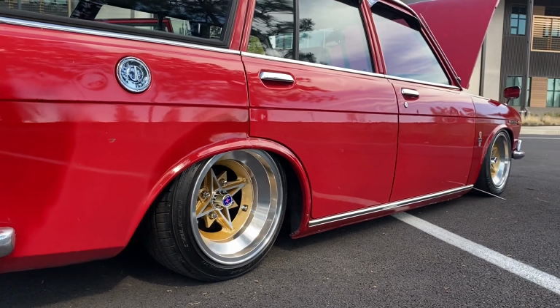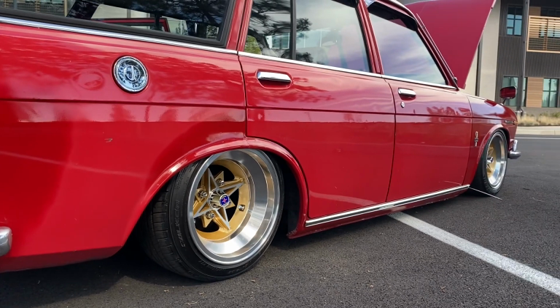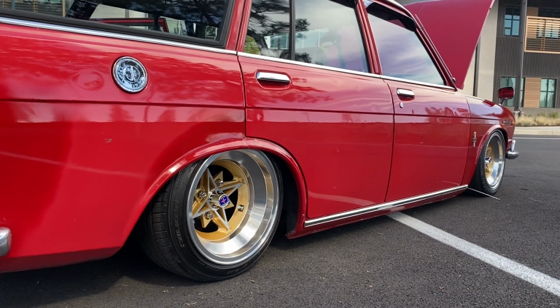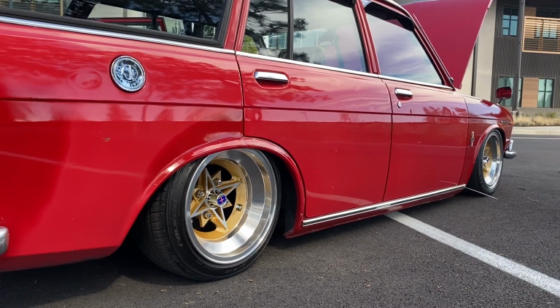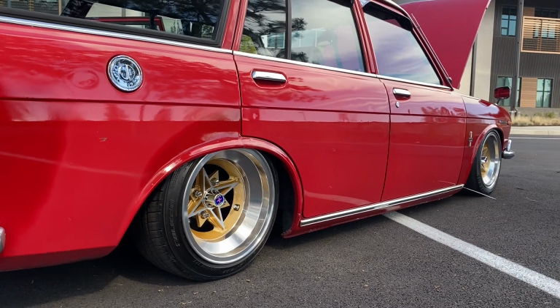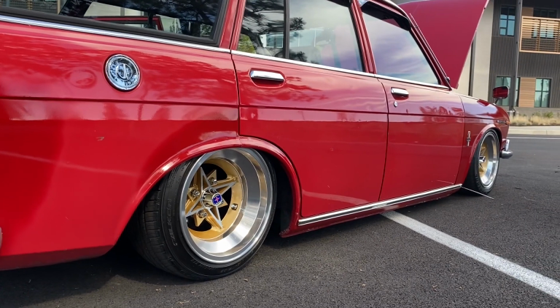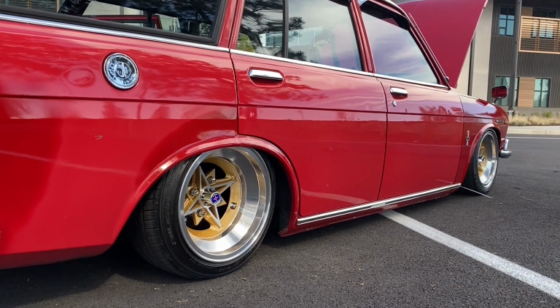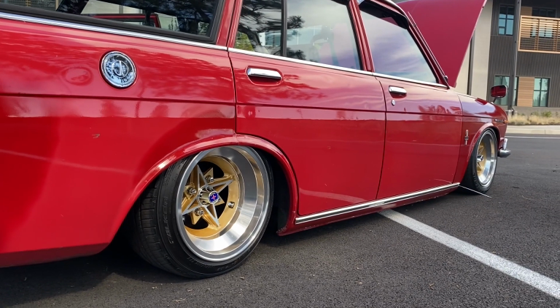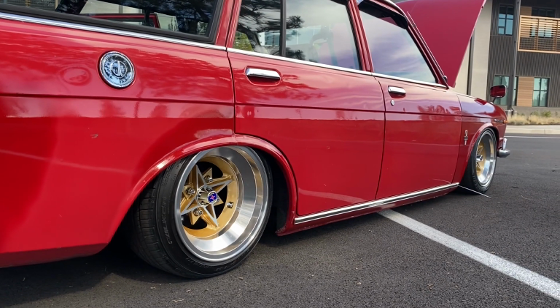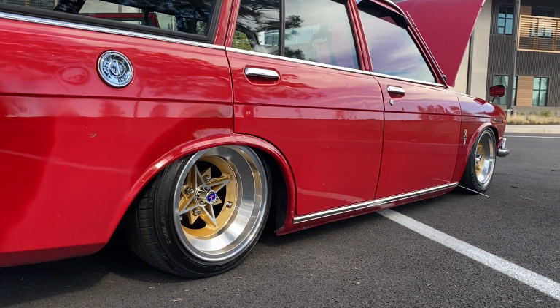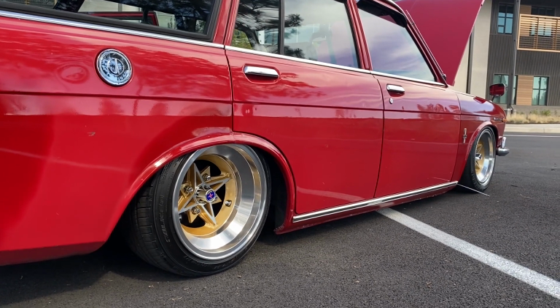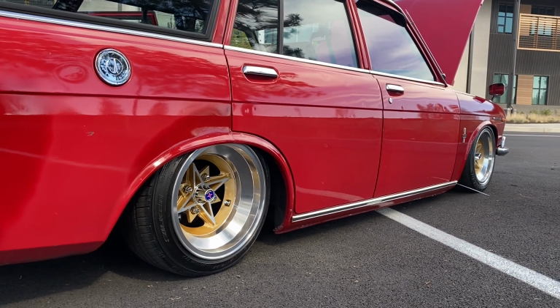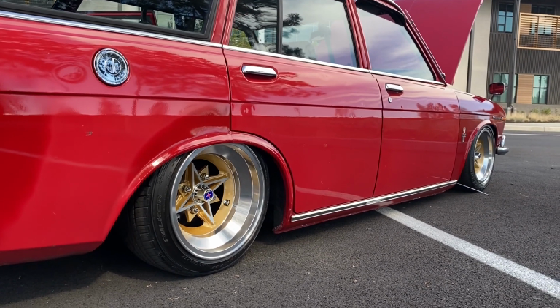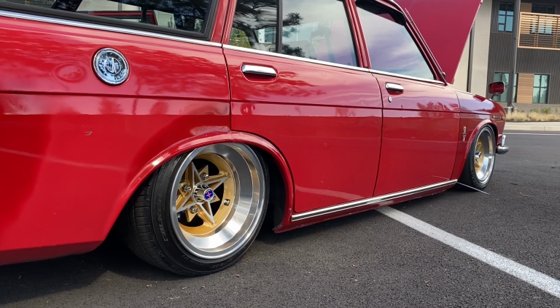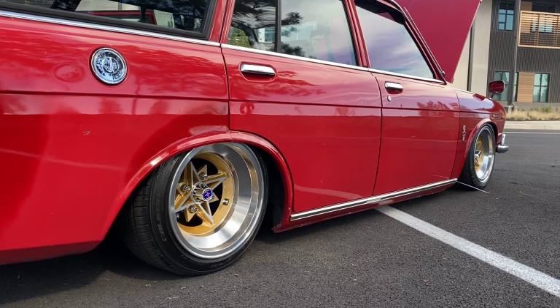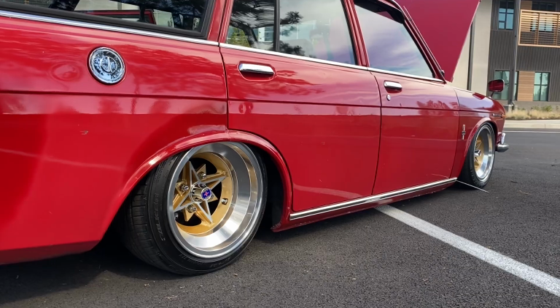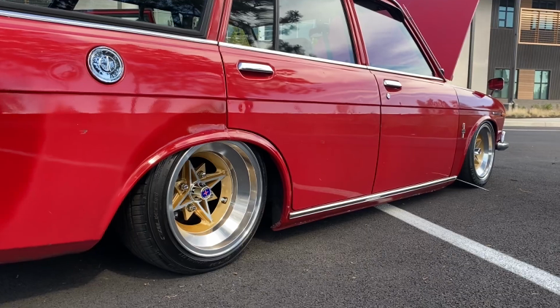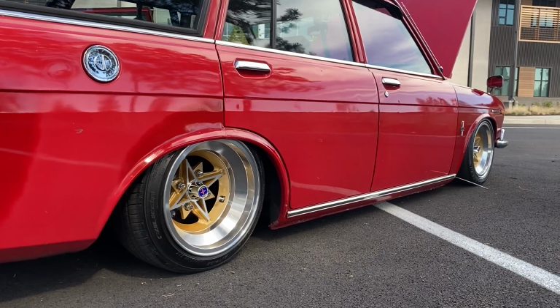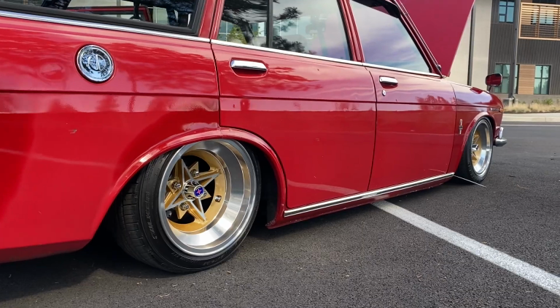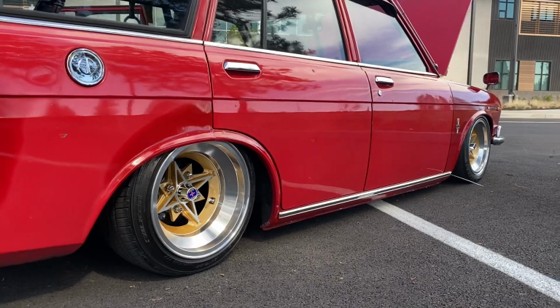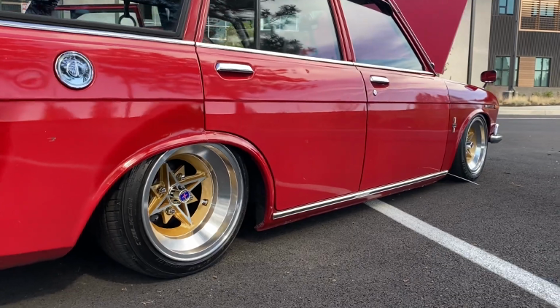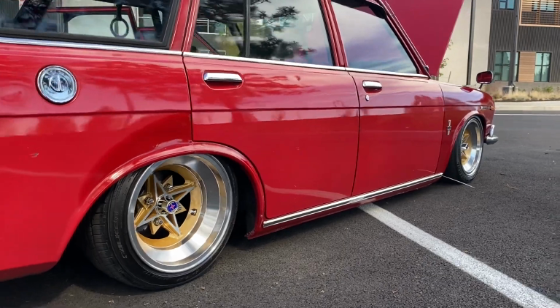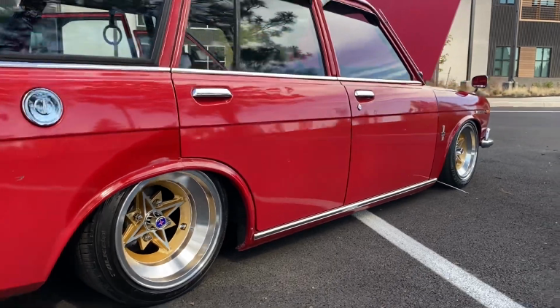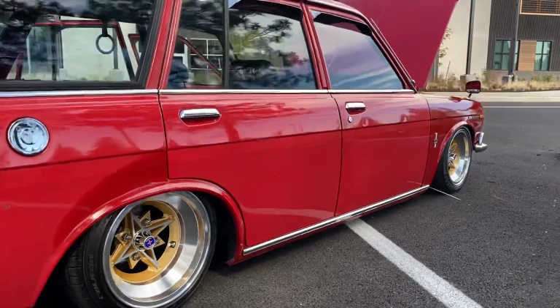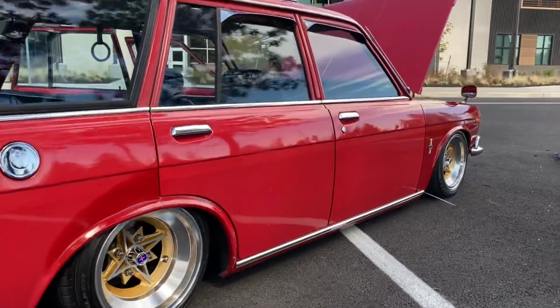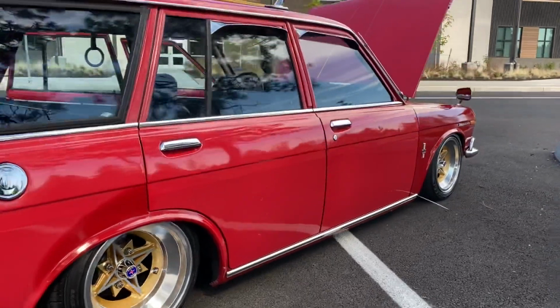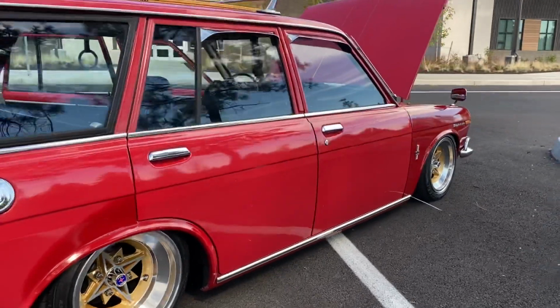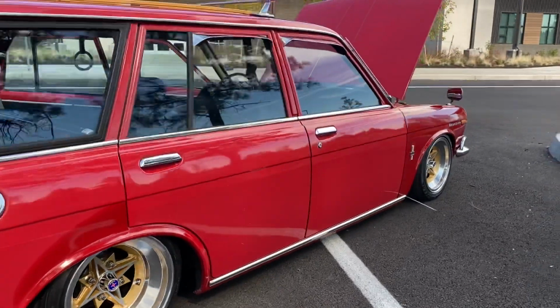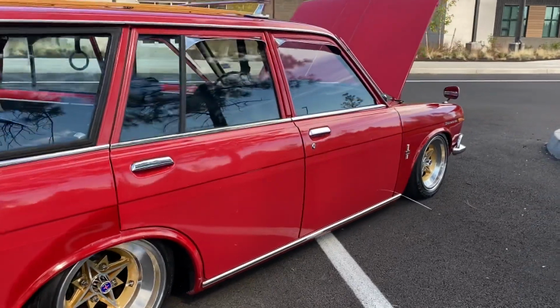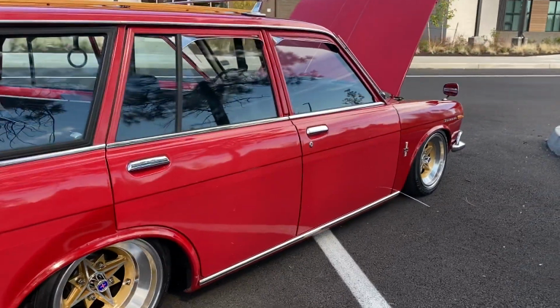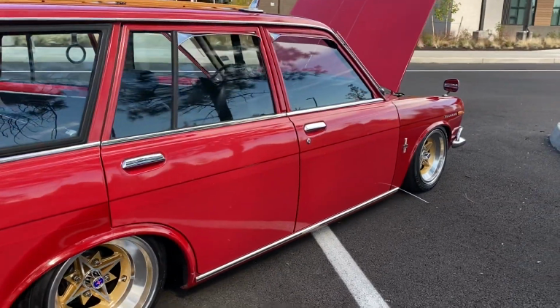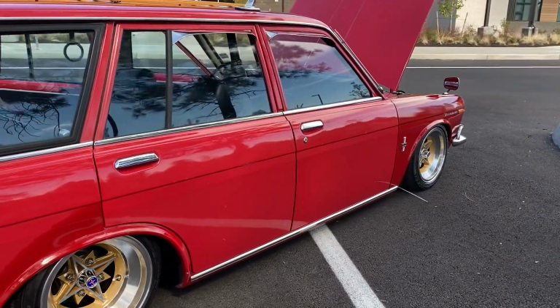8.5J minus 19 offset in the rear, 7J plus 2 in the front.